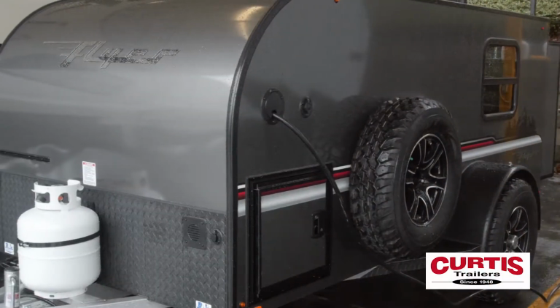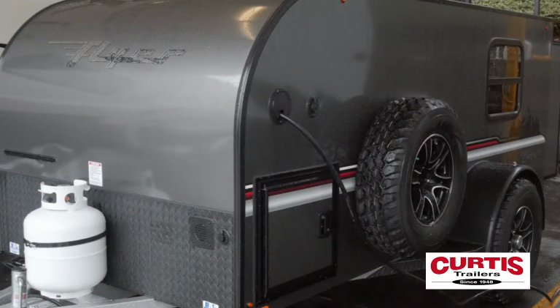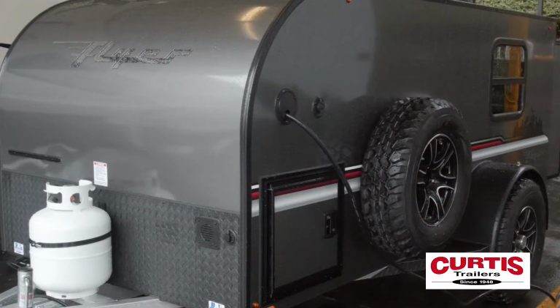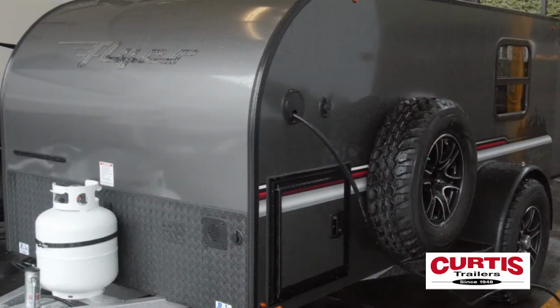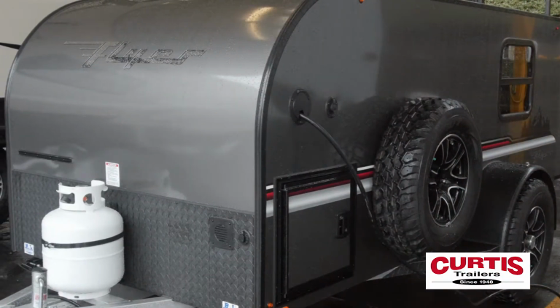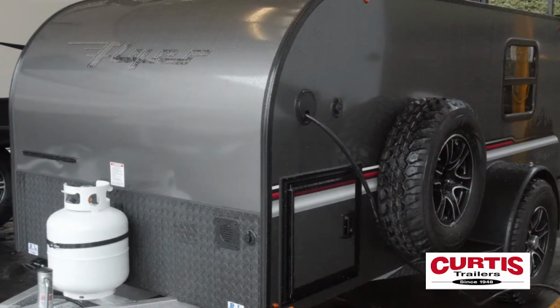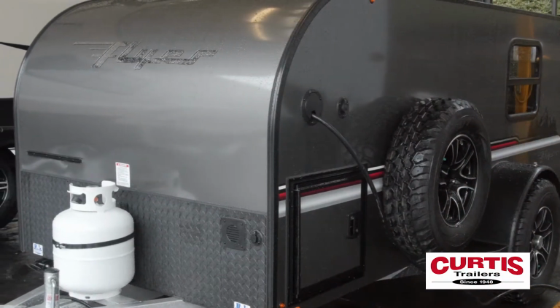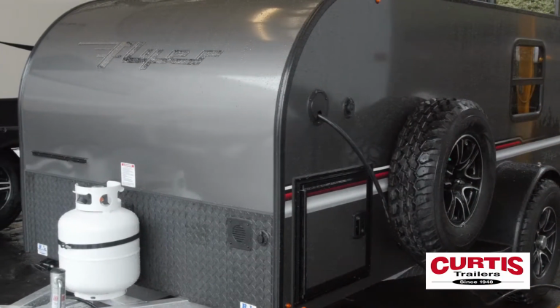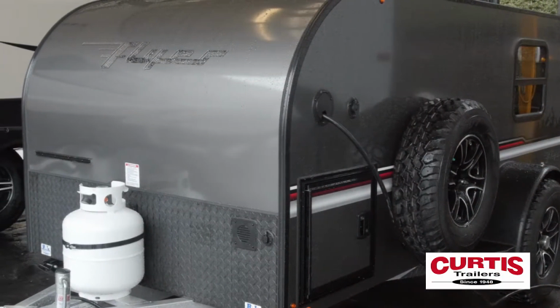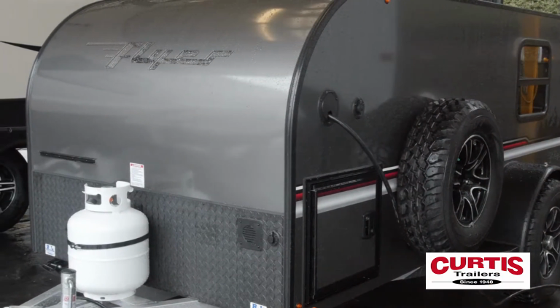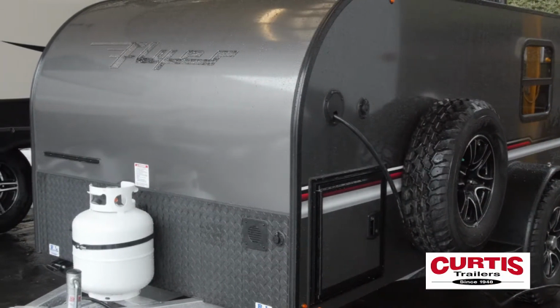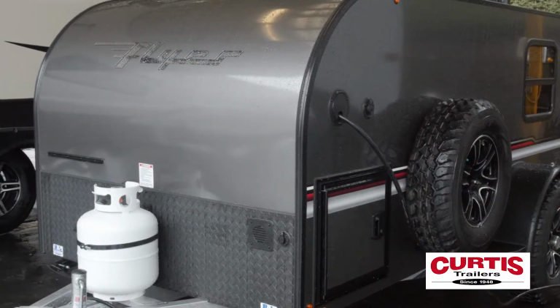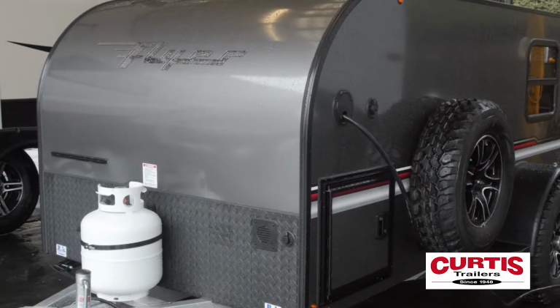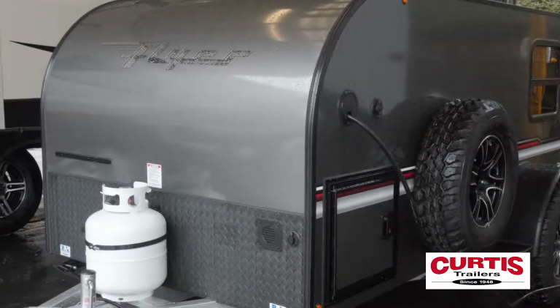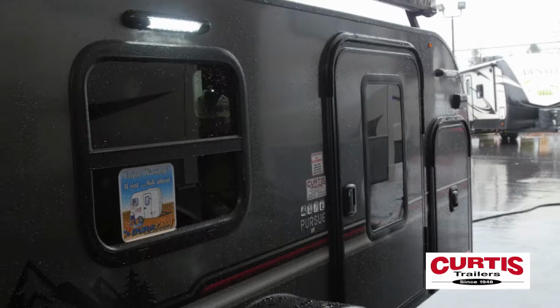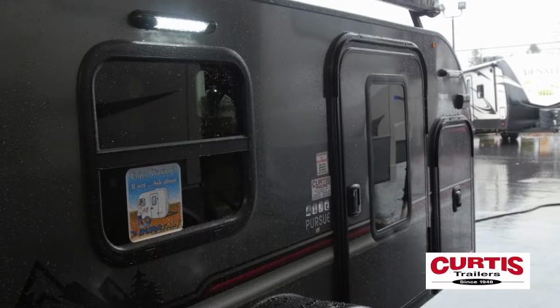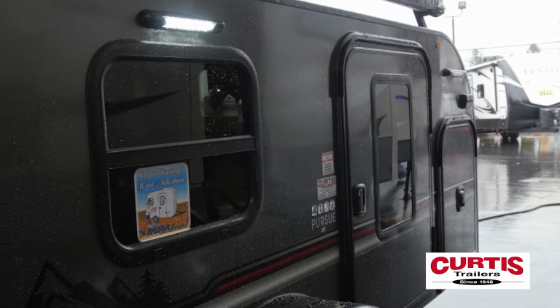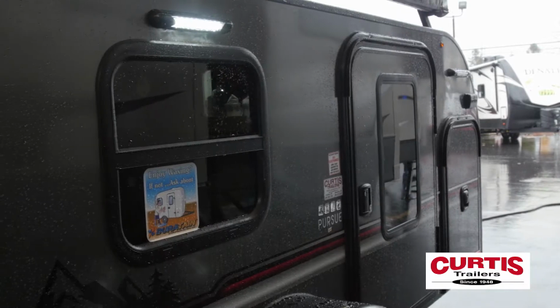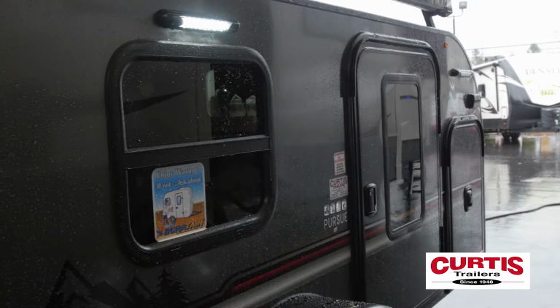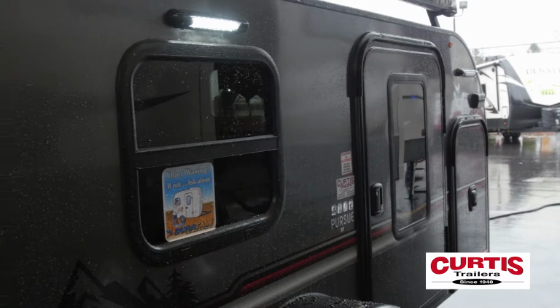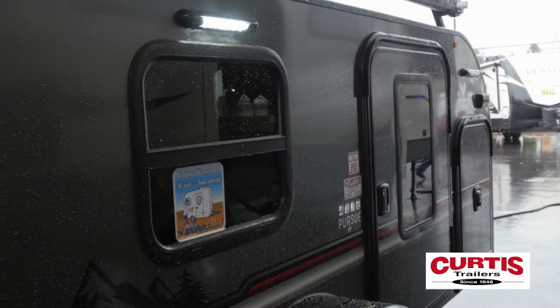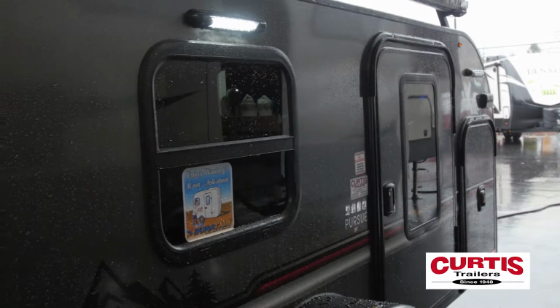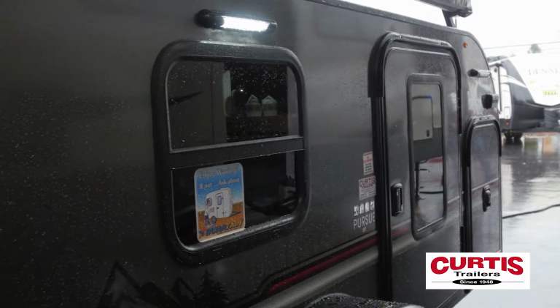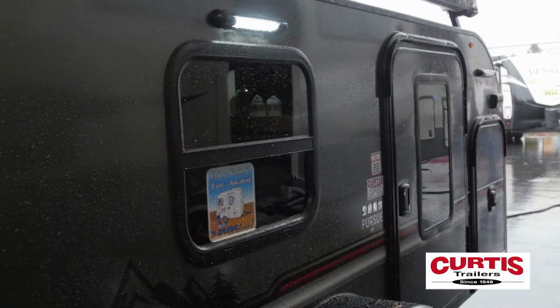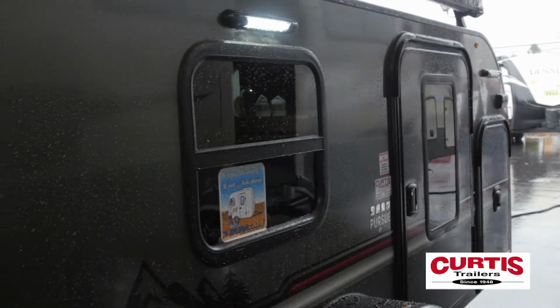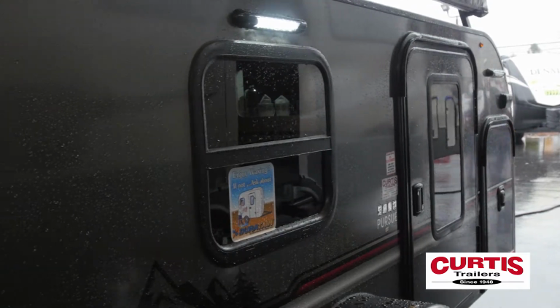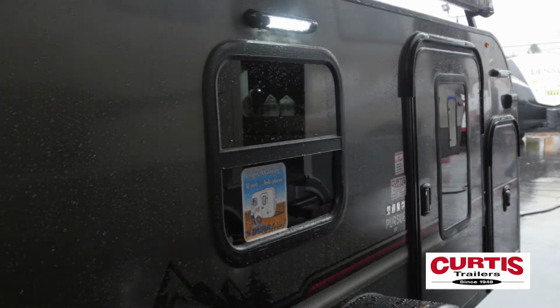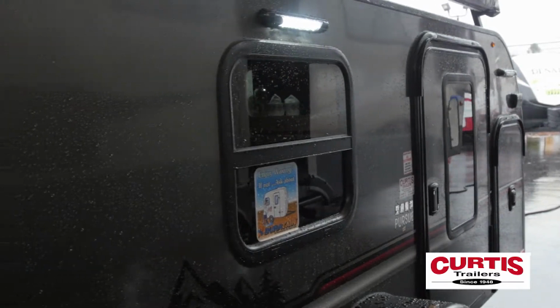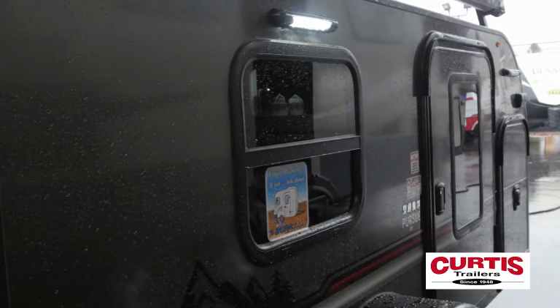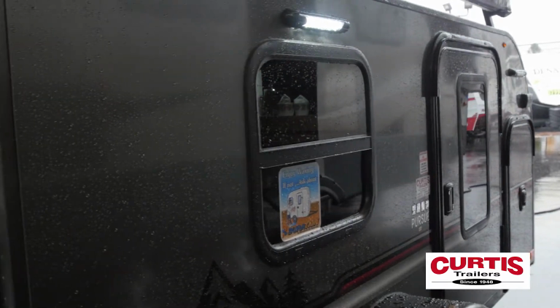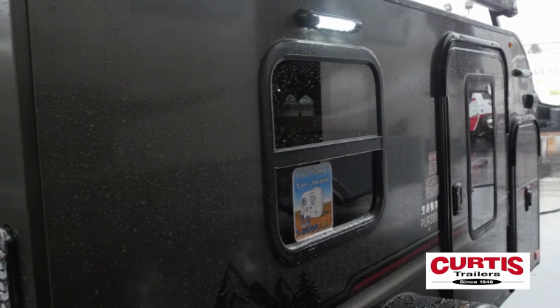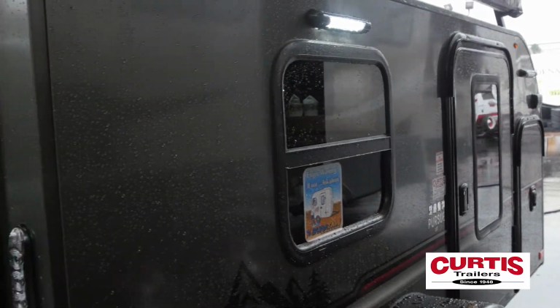Introducing the Pursue Flyer by Intech RV, an eye-catching micro-trailer with the features of a full-sized coach.